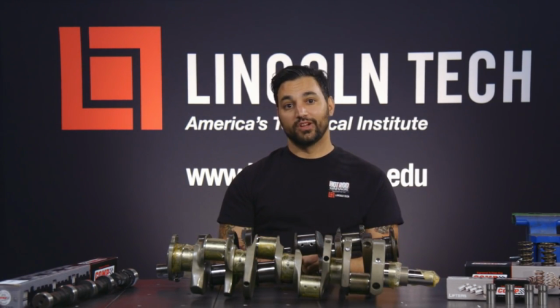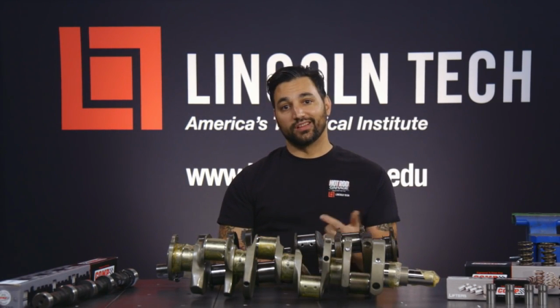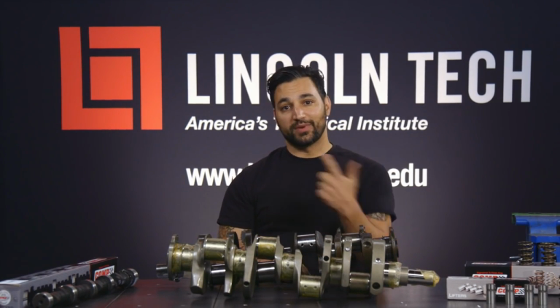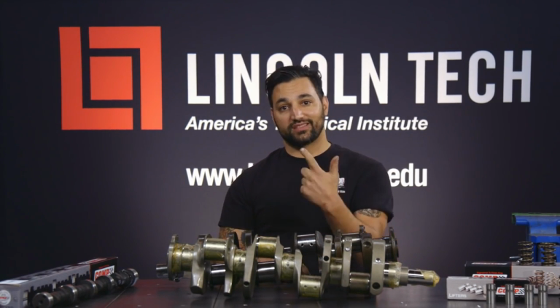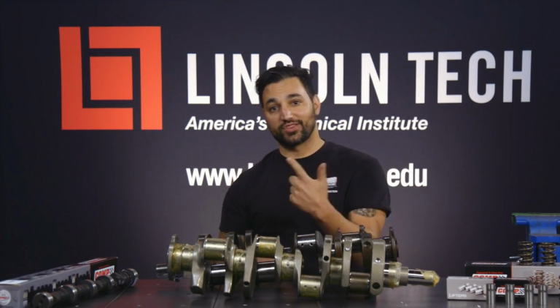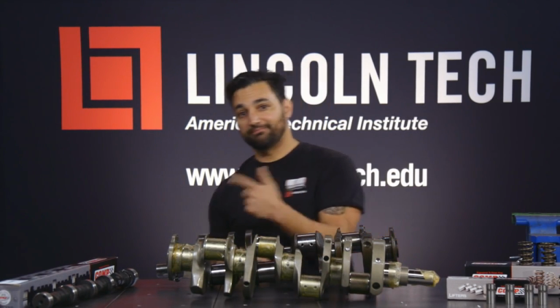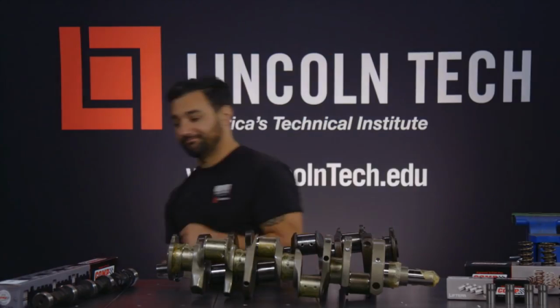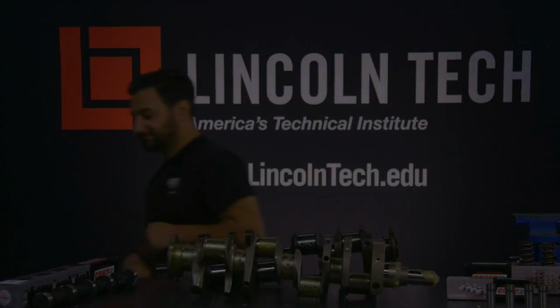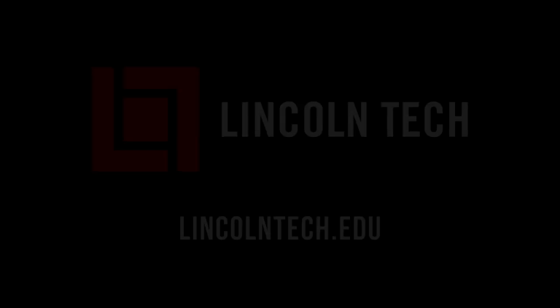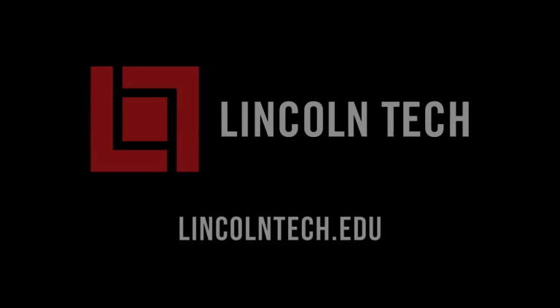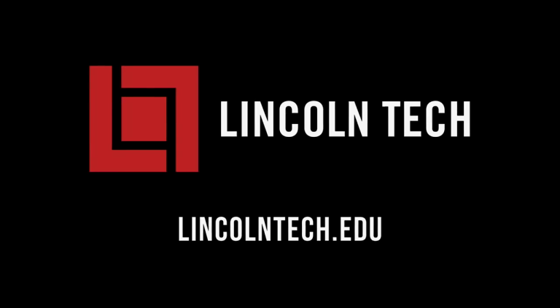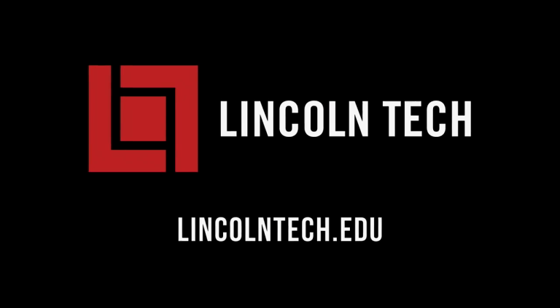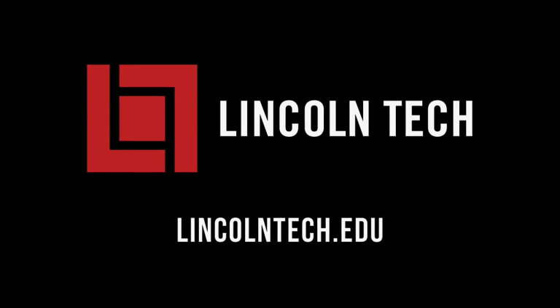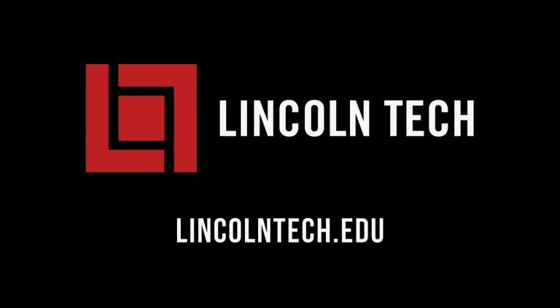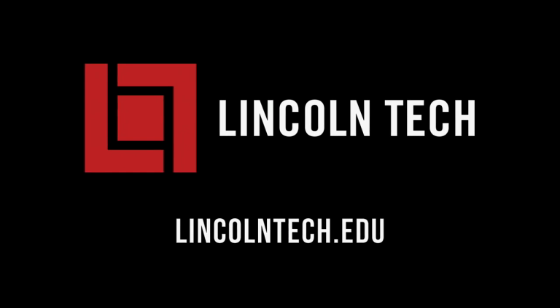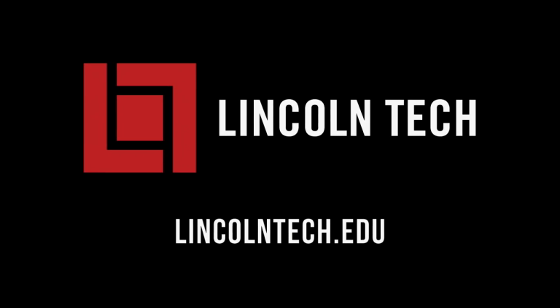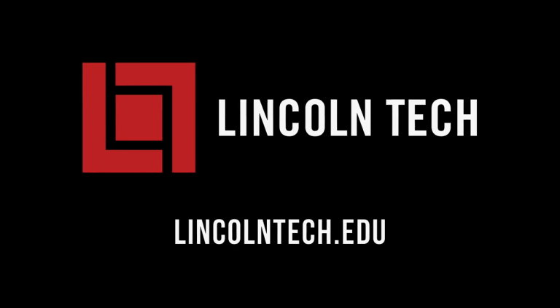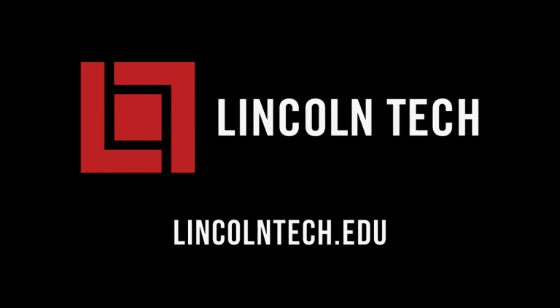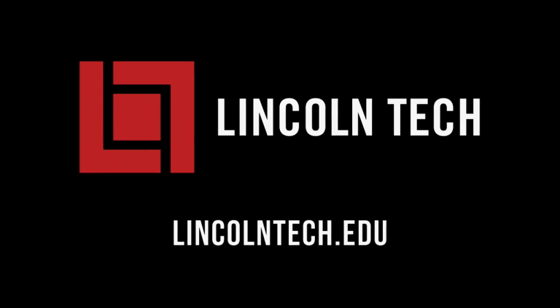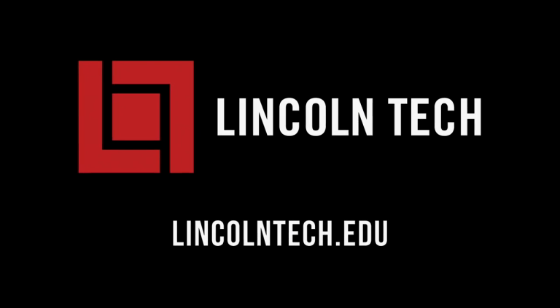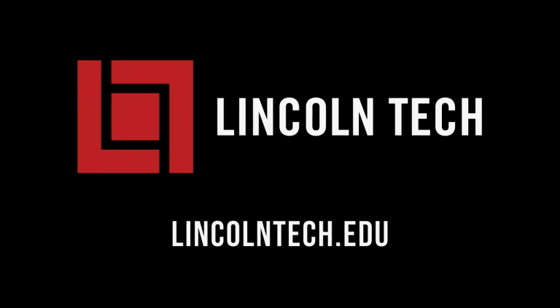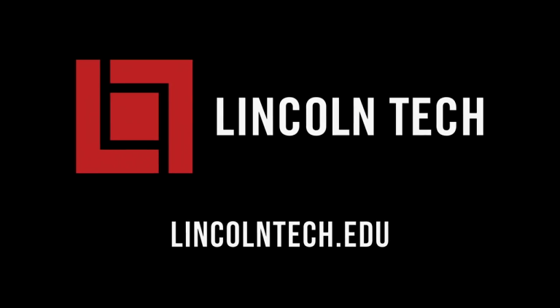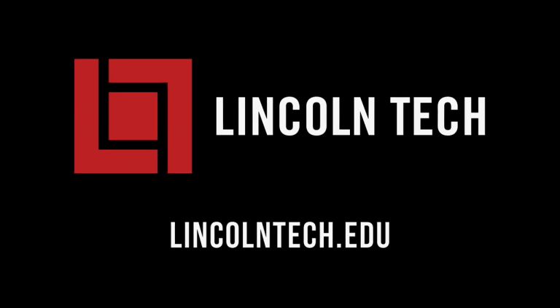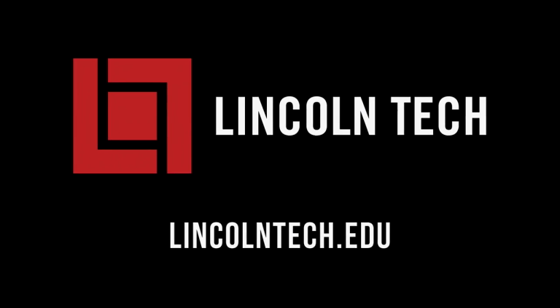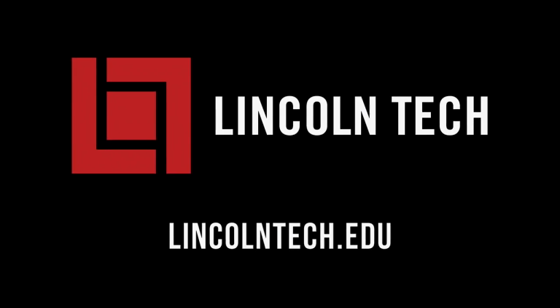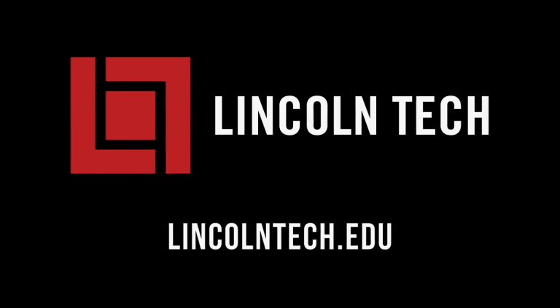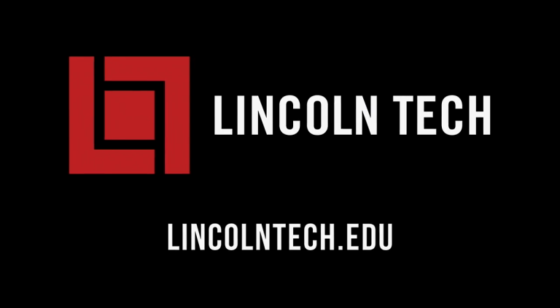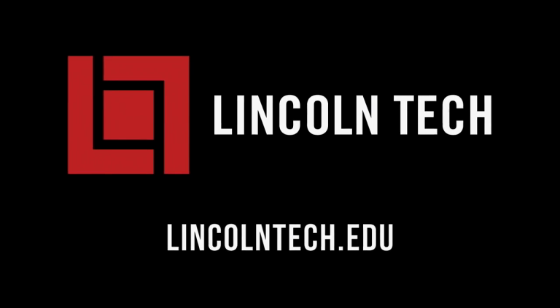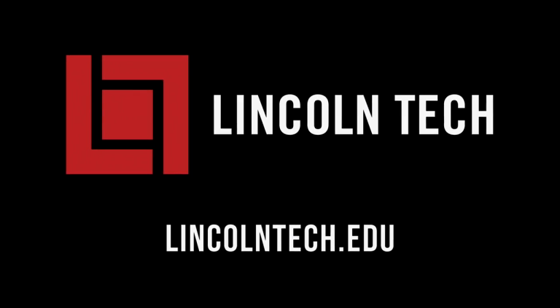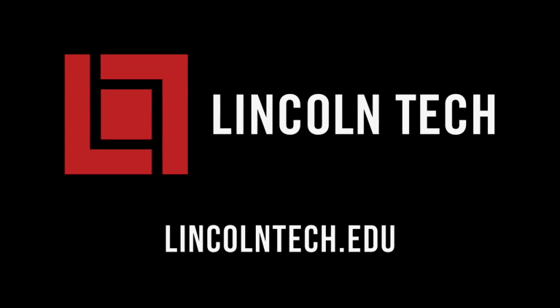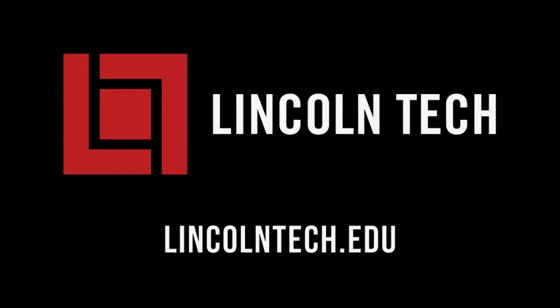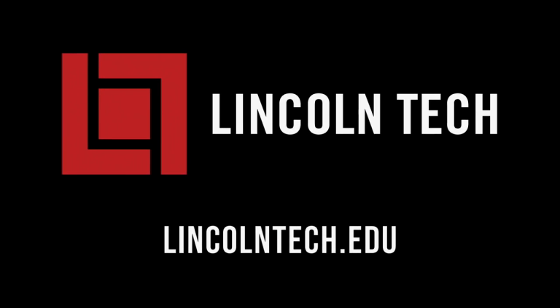All right, let's go back to the show. Lincoln Tech can teach you how to have a career working with cars. See lincolntech.edu.